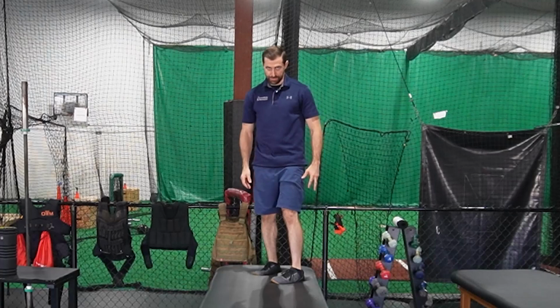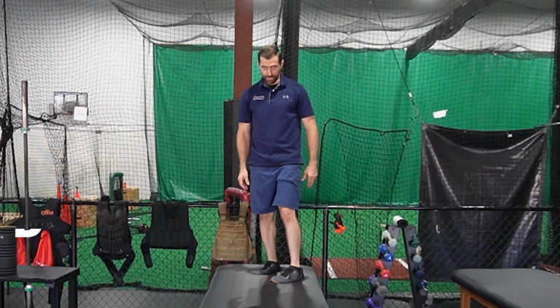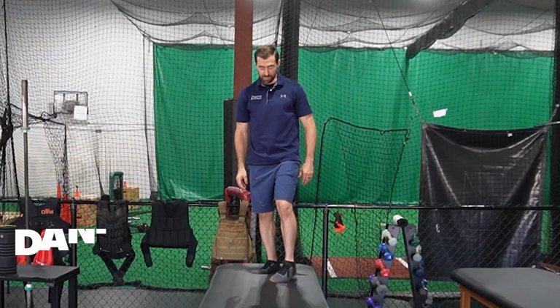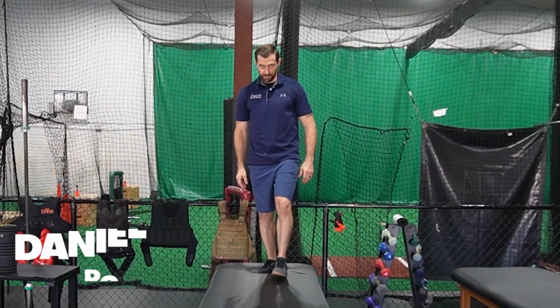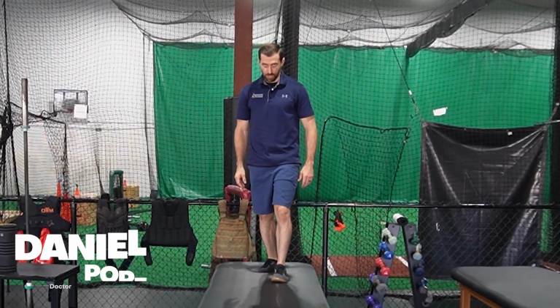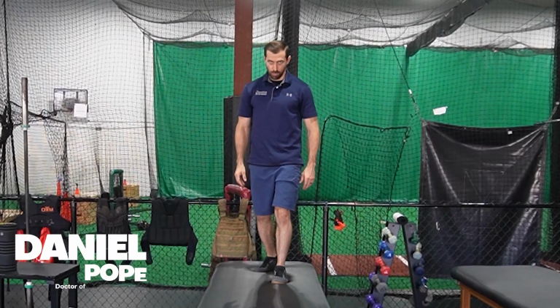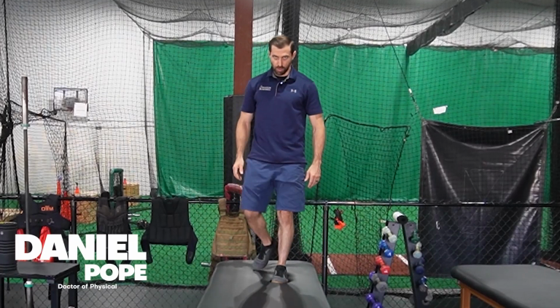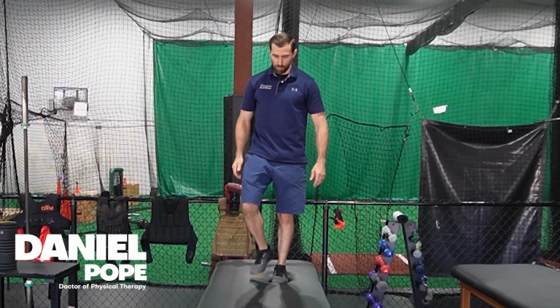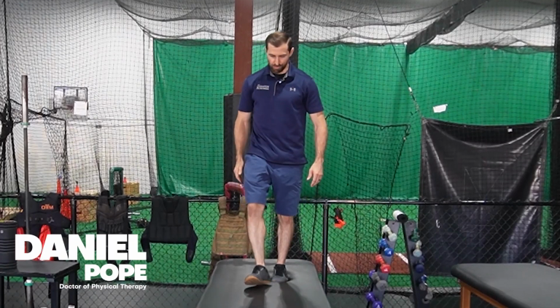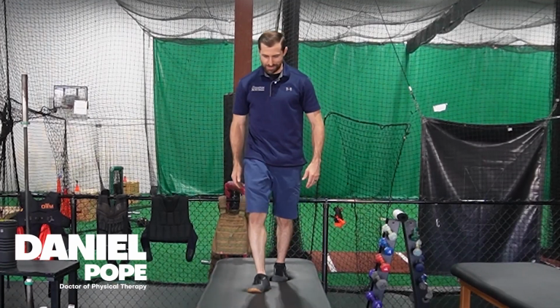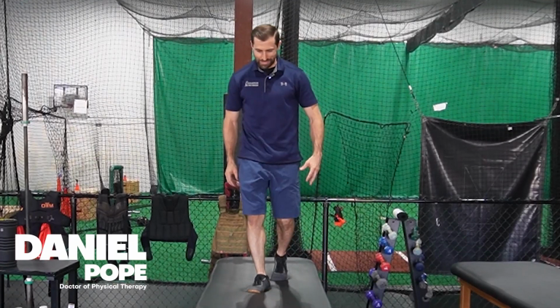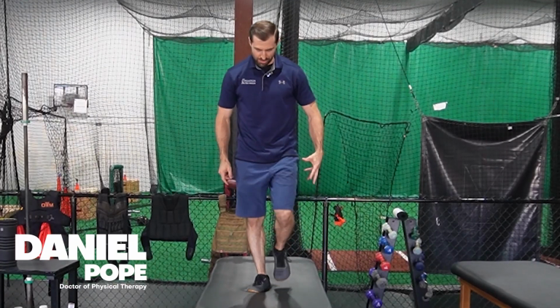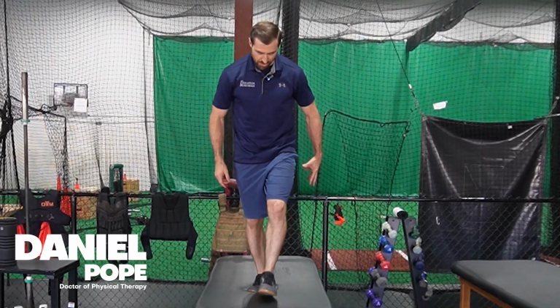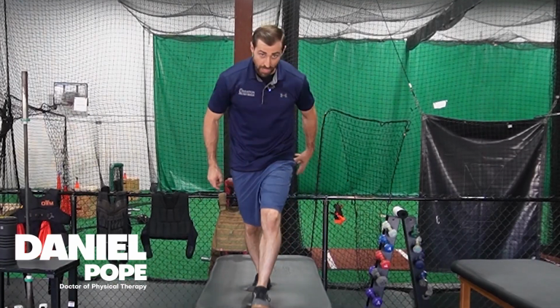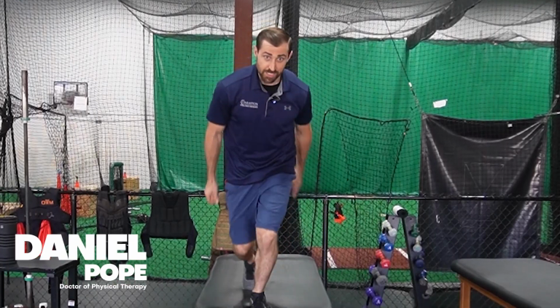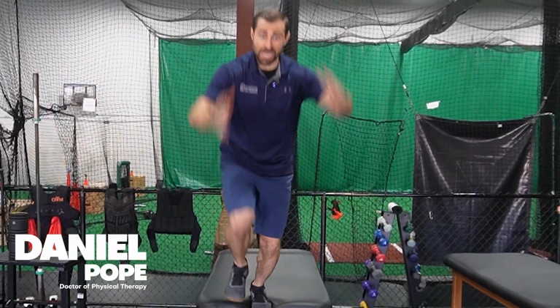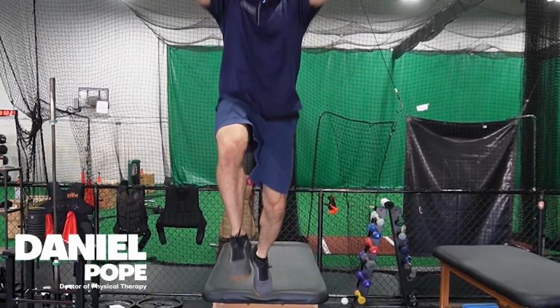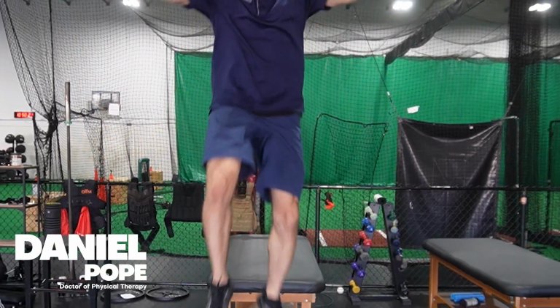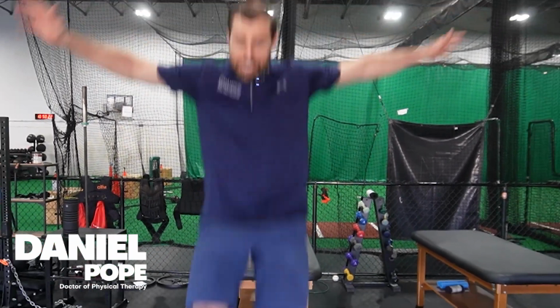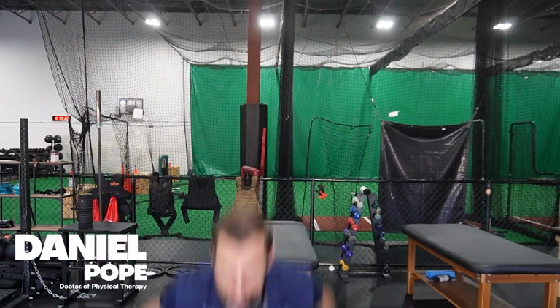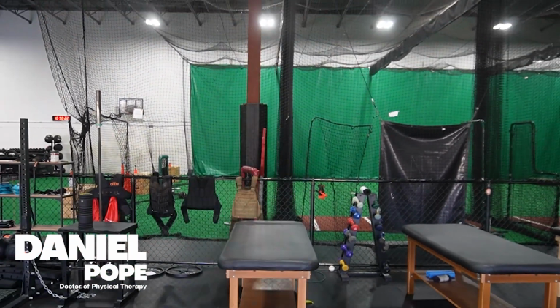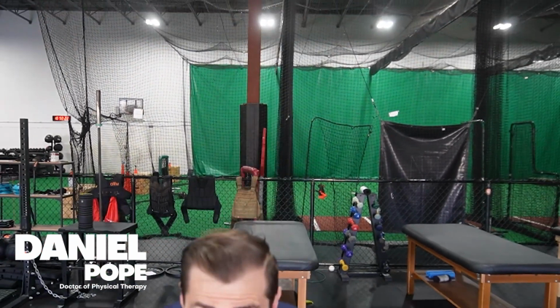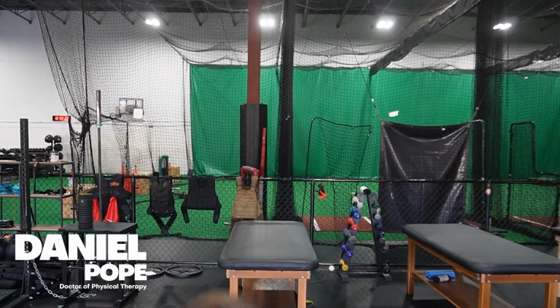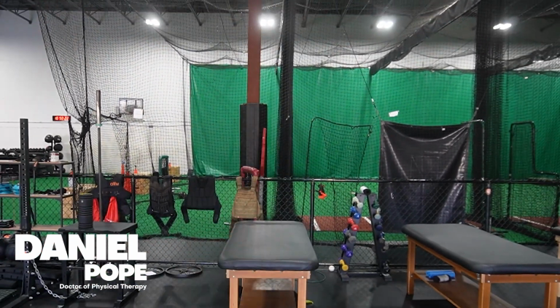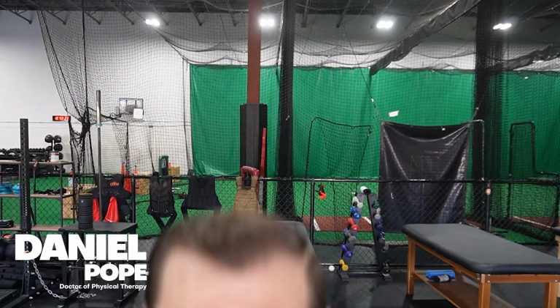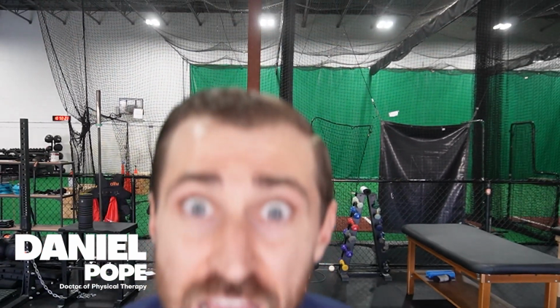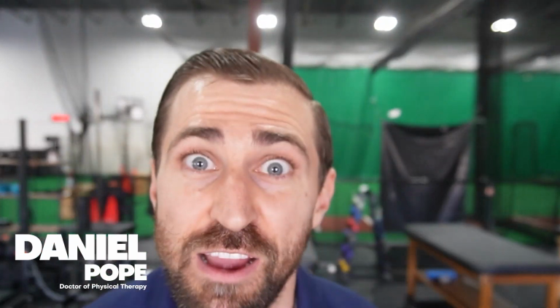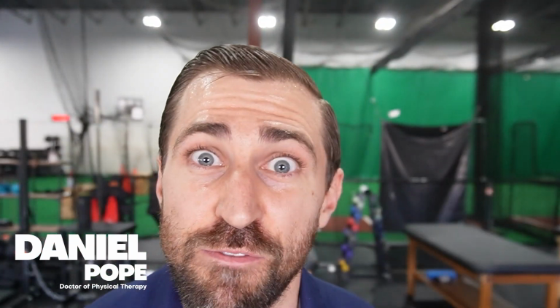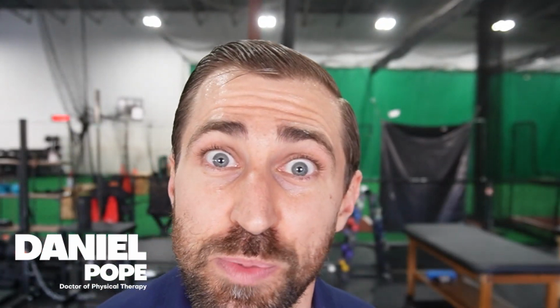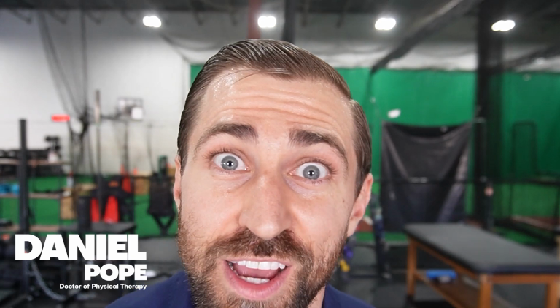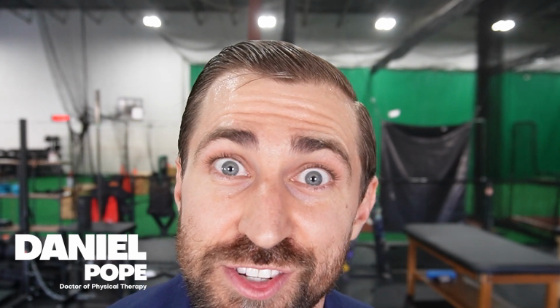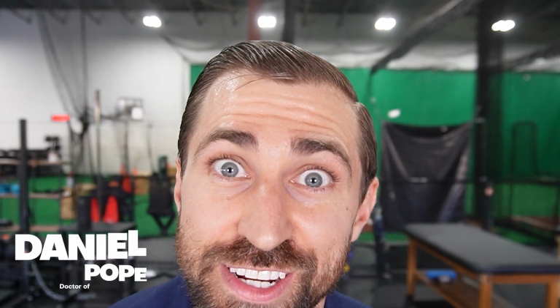In today's video, we're going over progressing exercise for the patellar tendon.